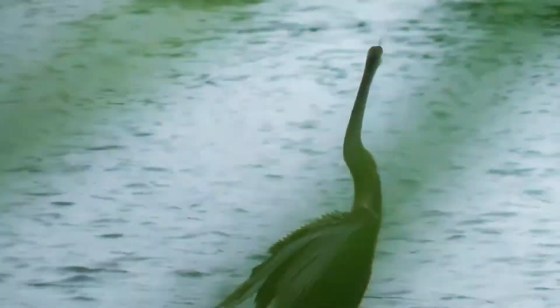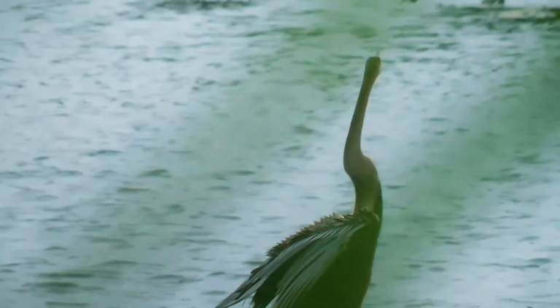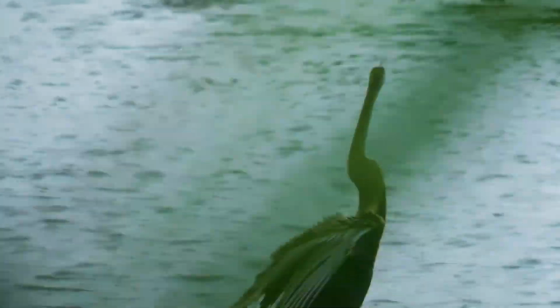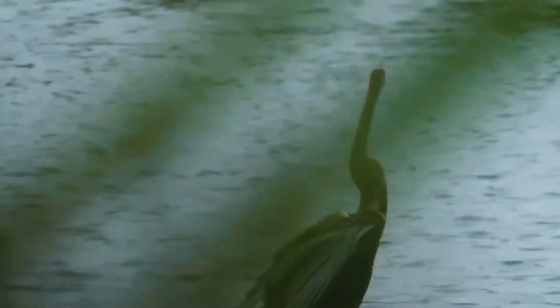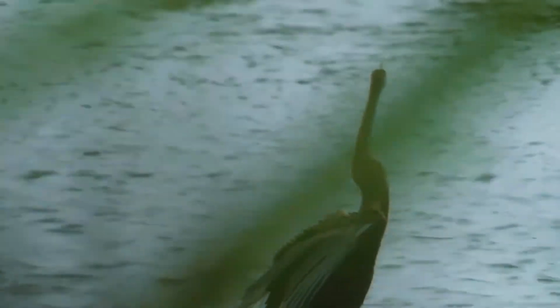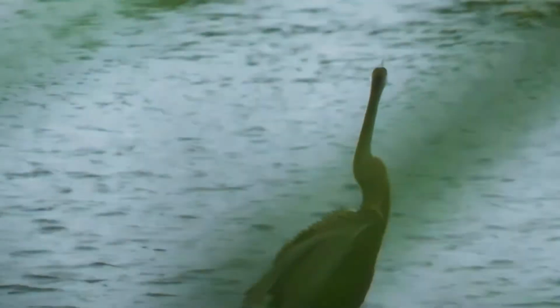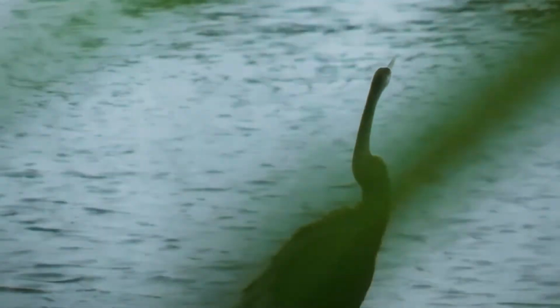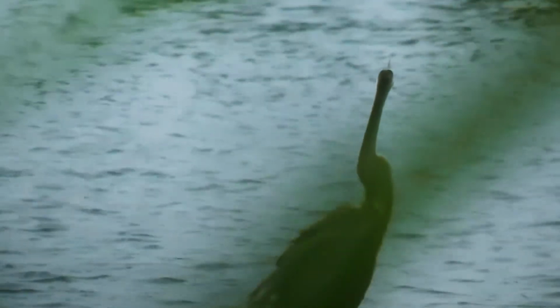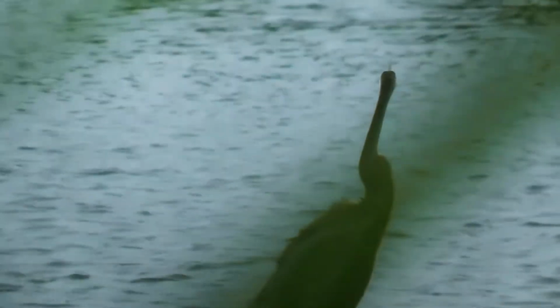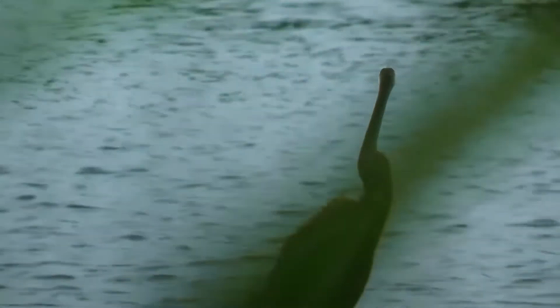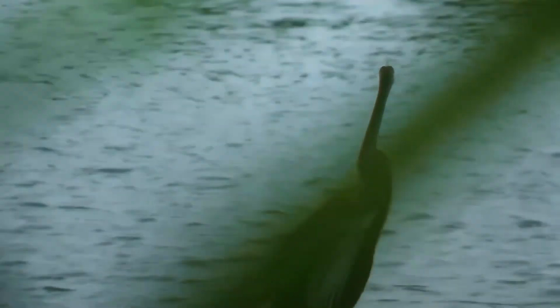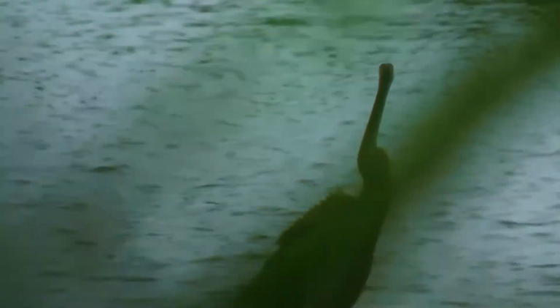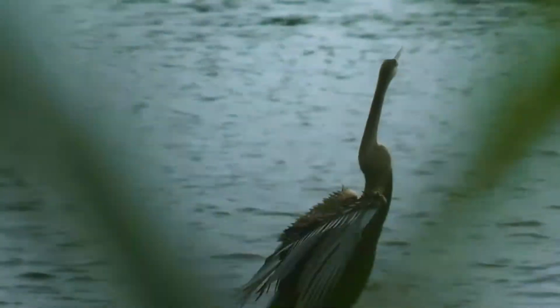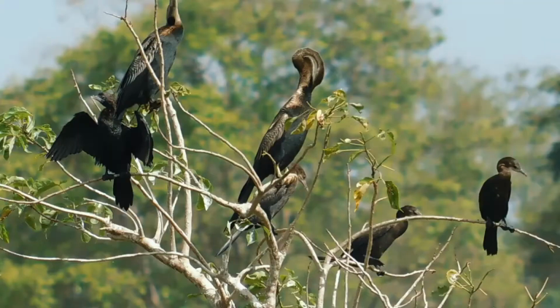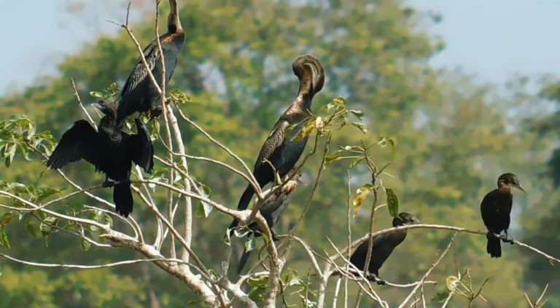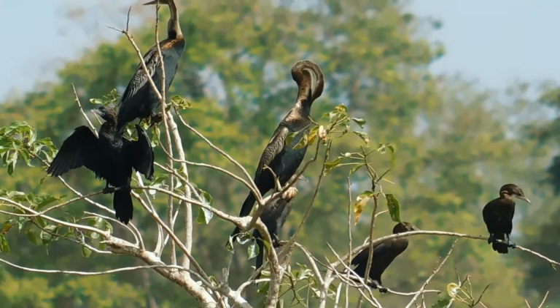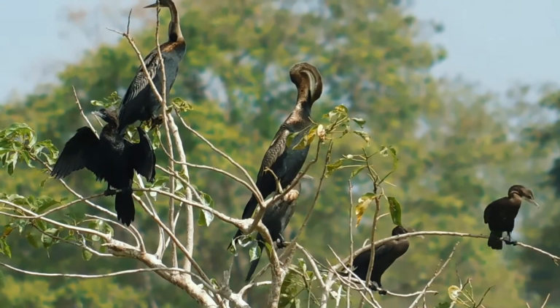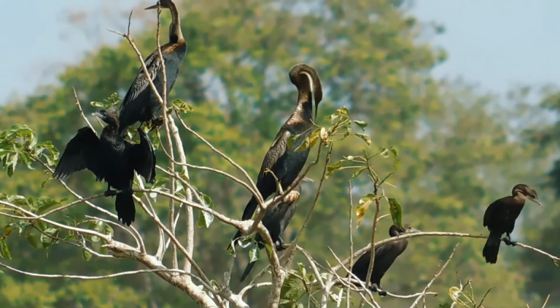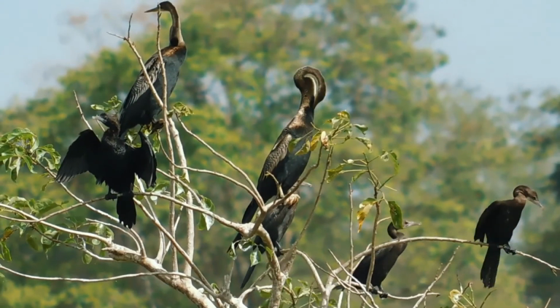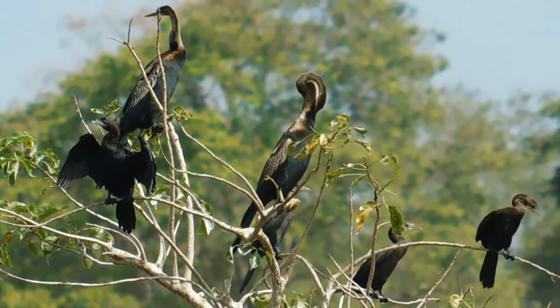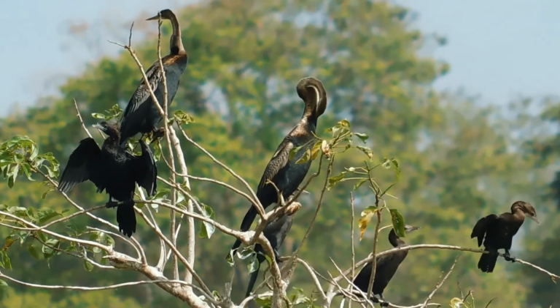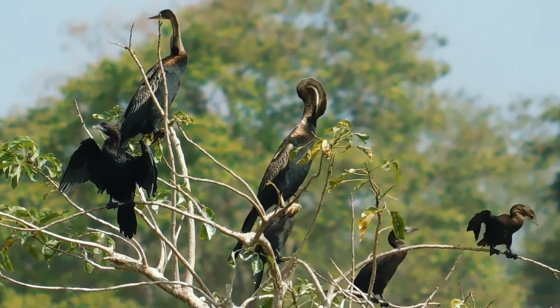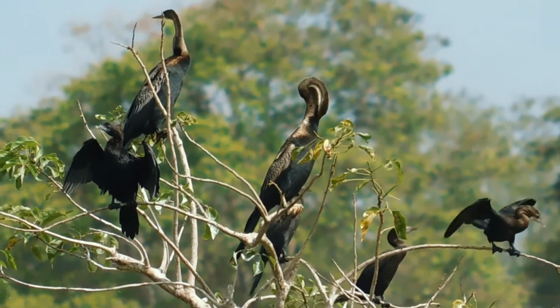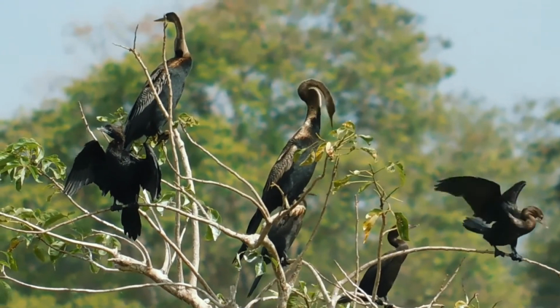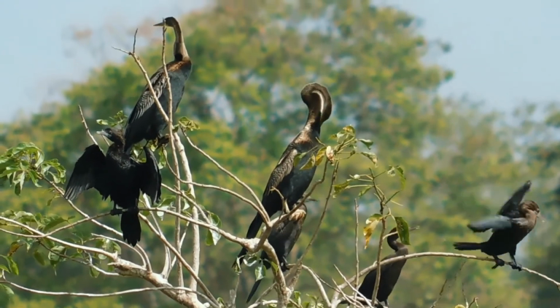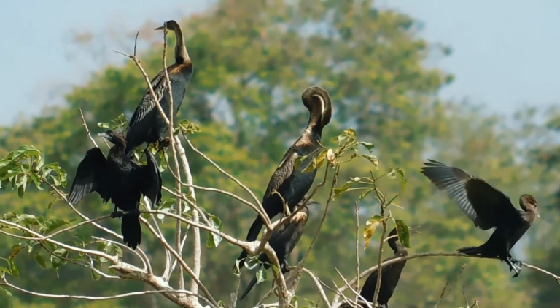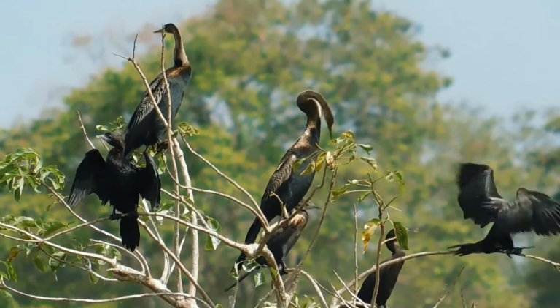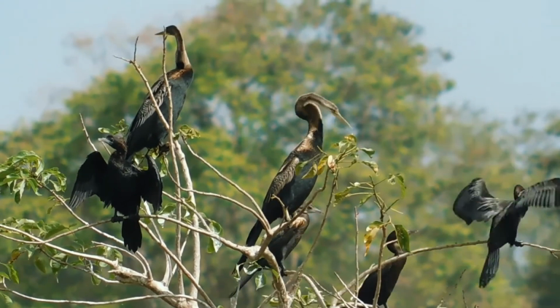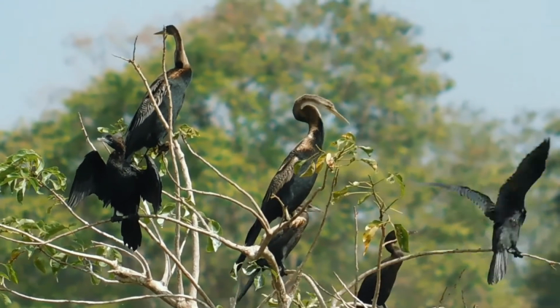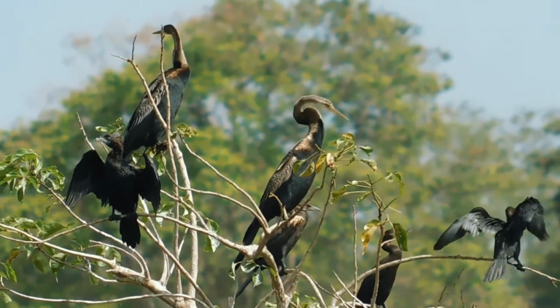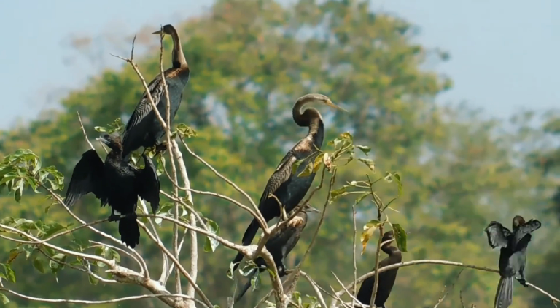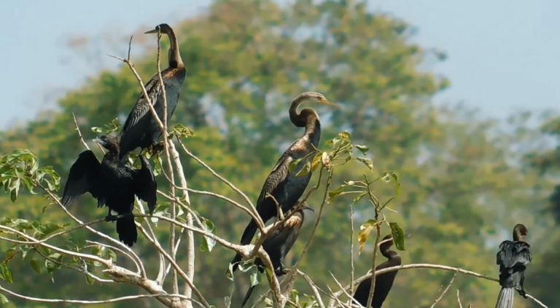IUCN listed this species as nearly threatened.